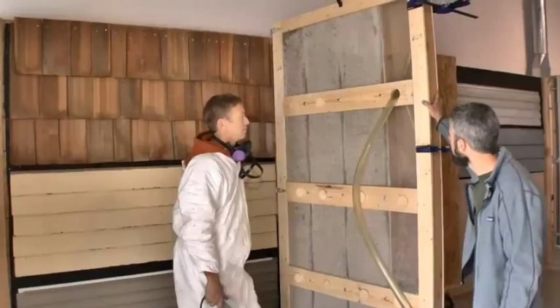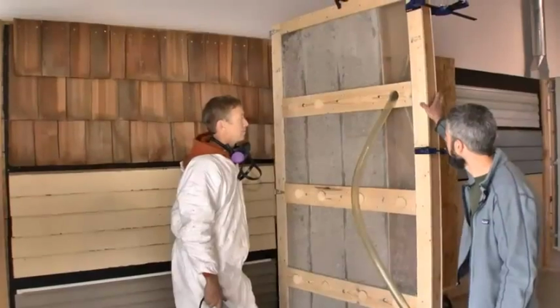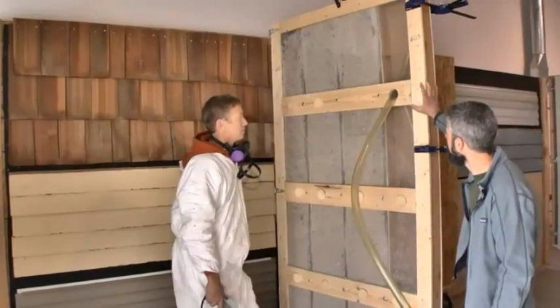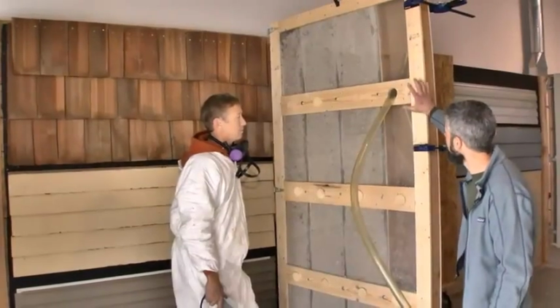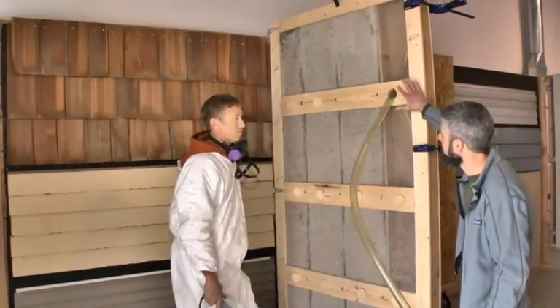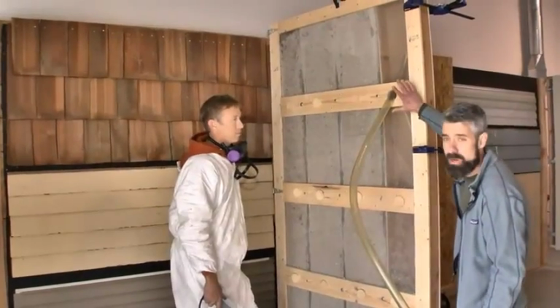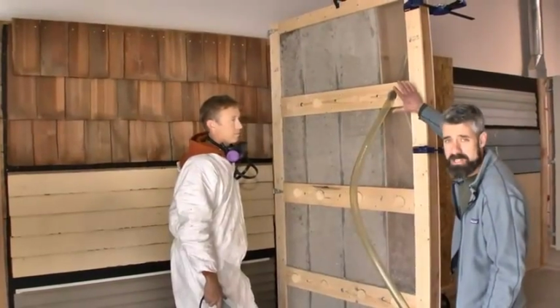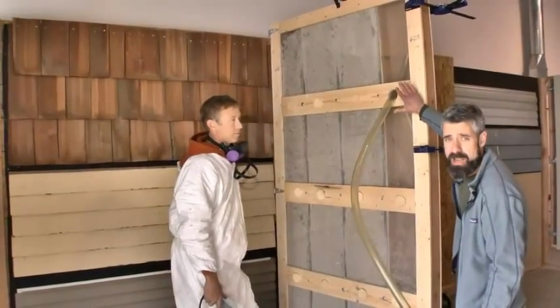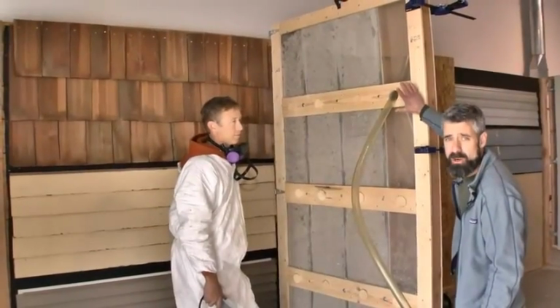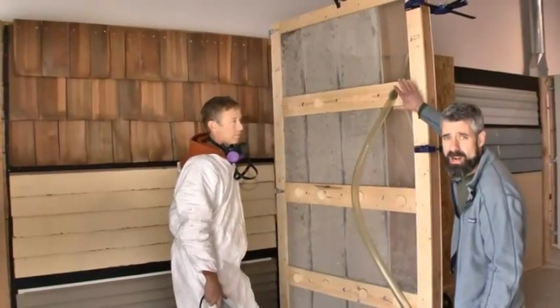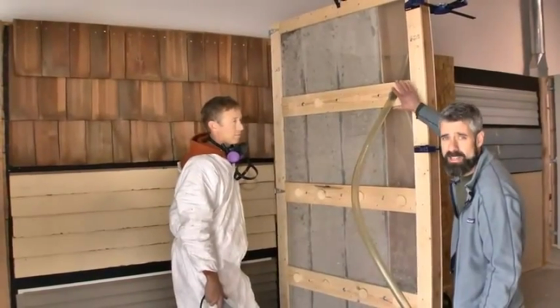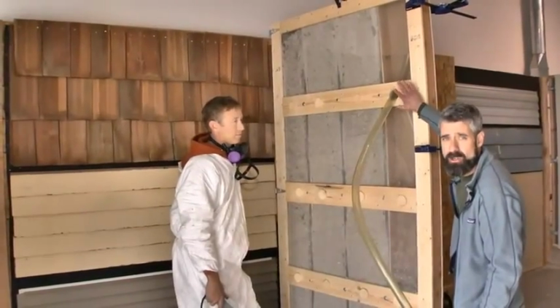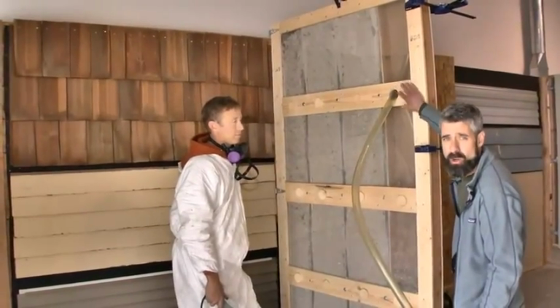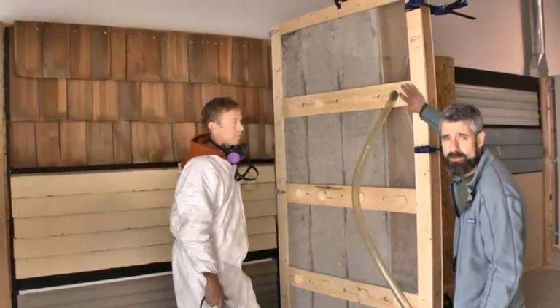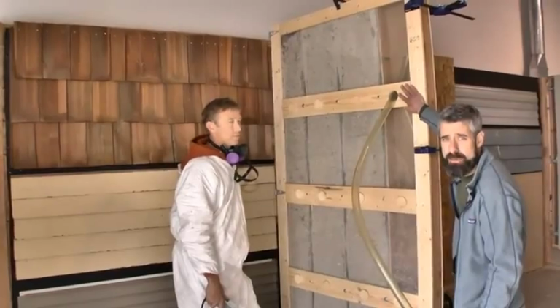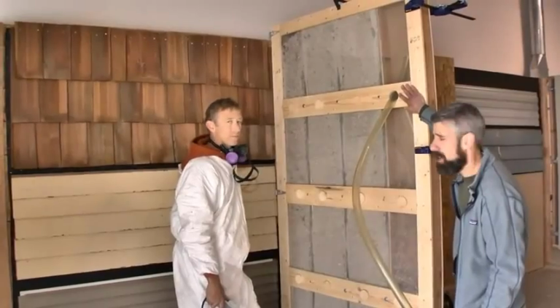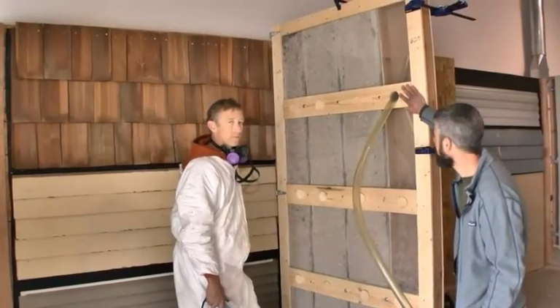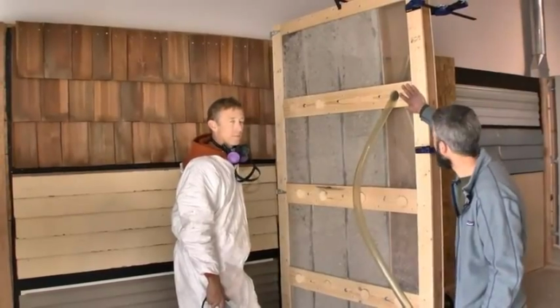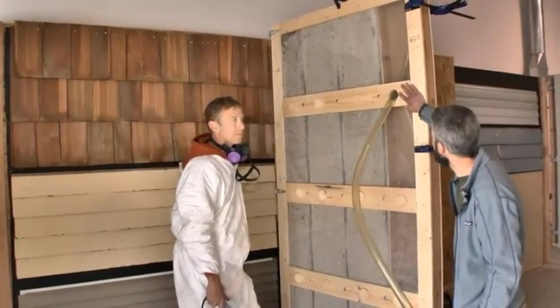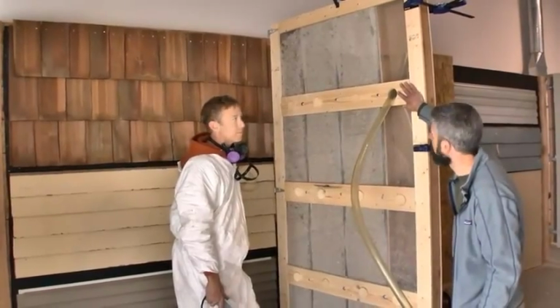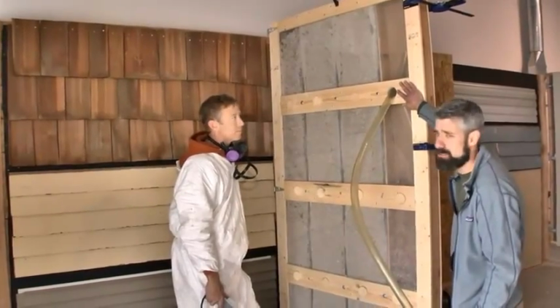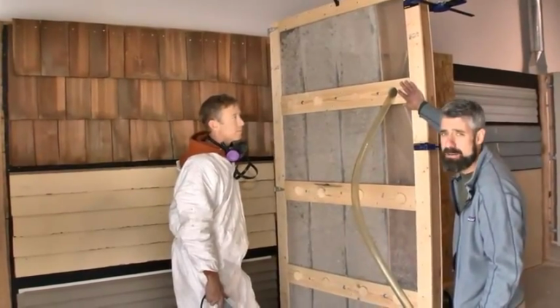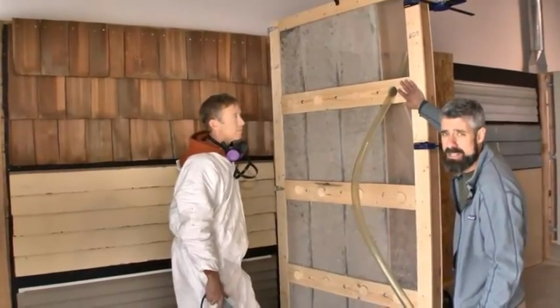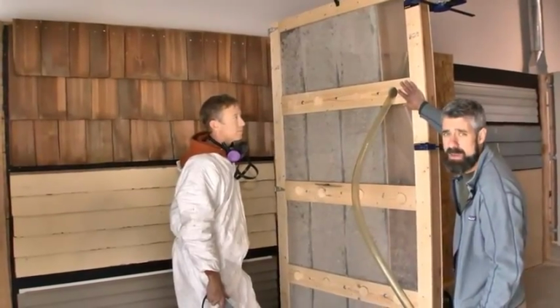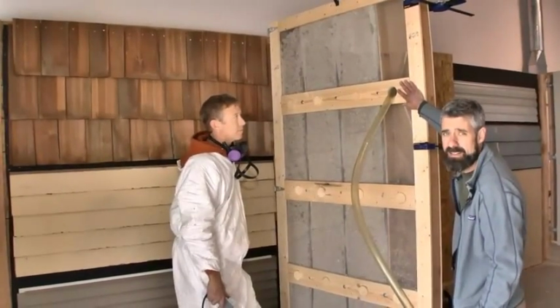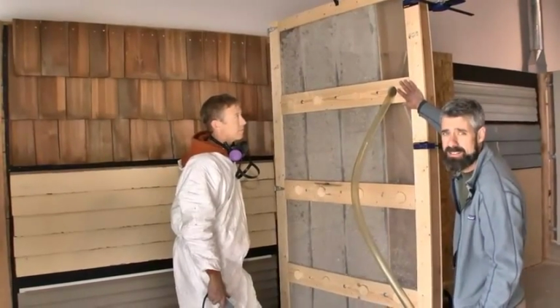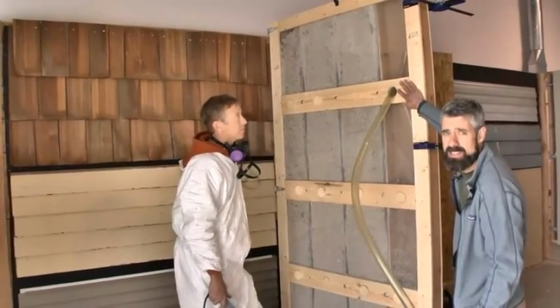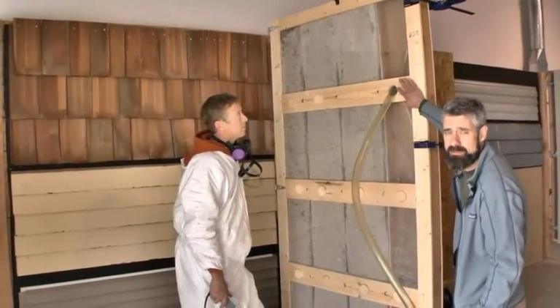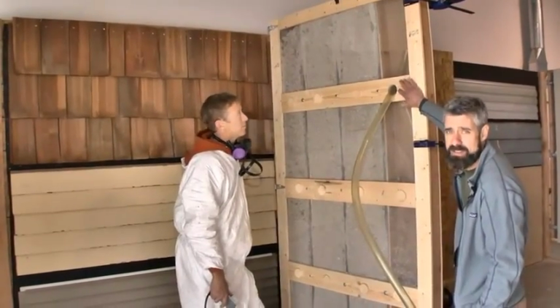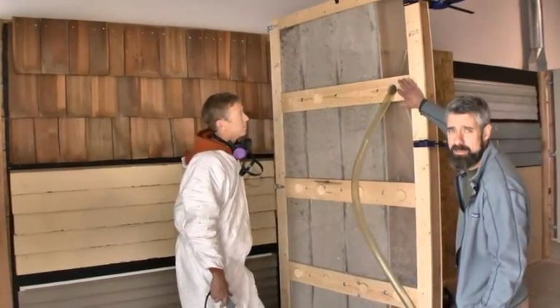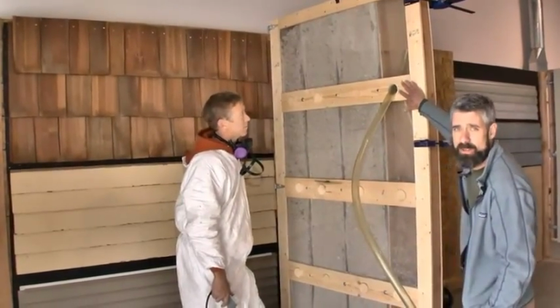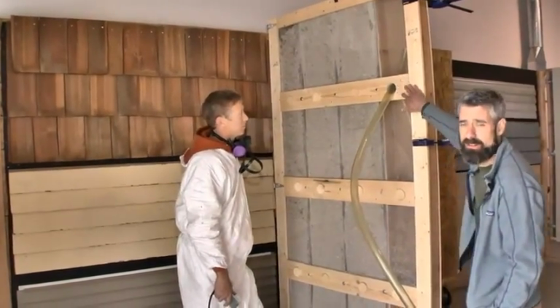Because a situation might require that you drill a hole from up top, Brad's going to show you those same dense pack techniques from this top hole here.